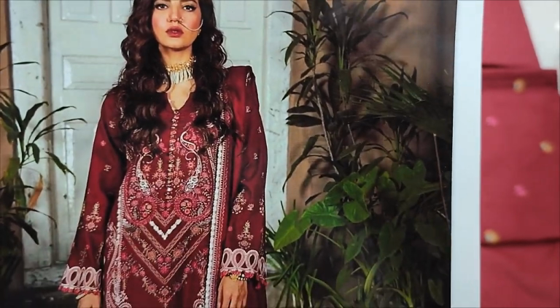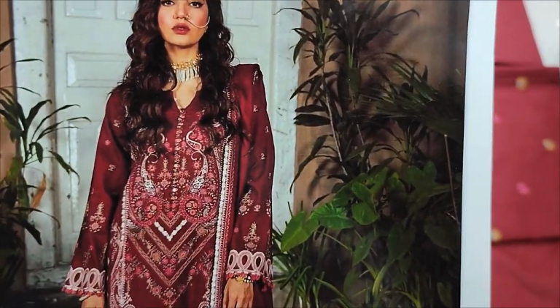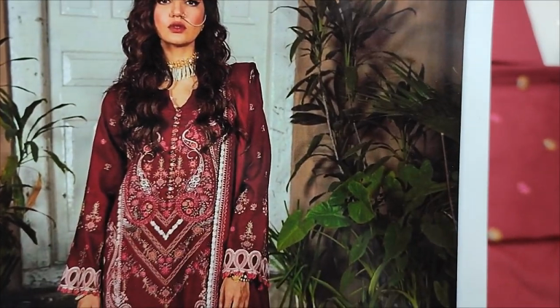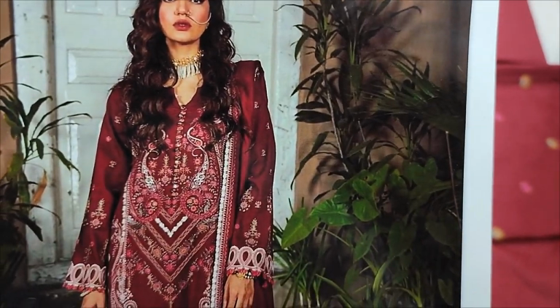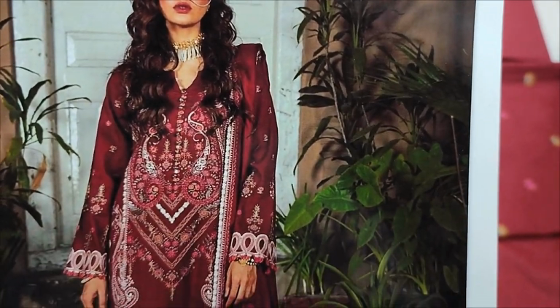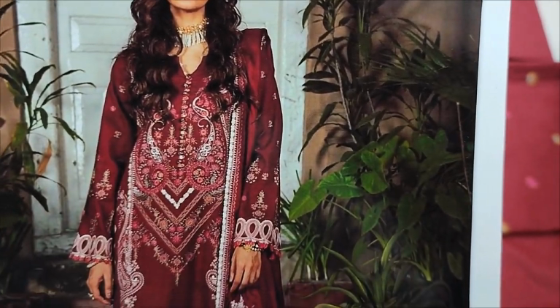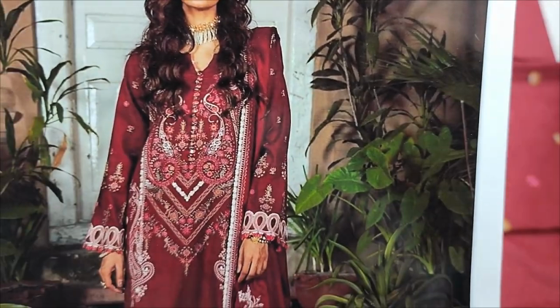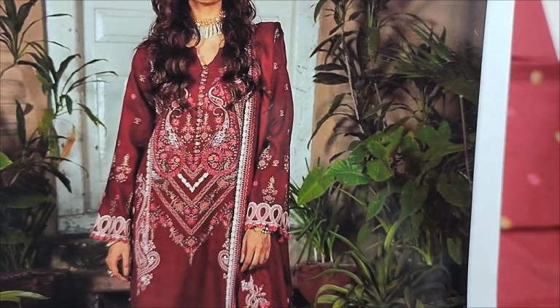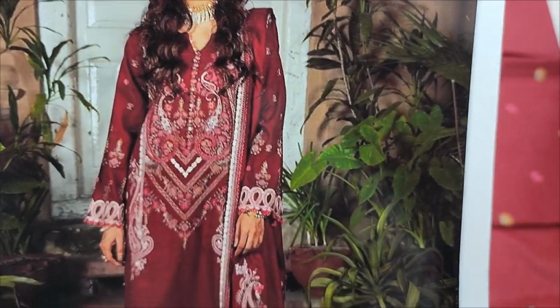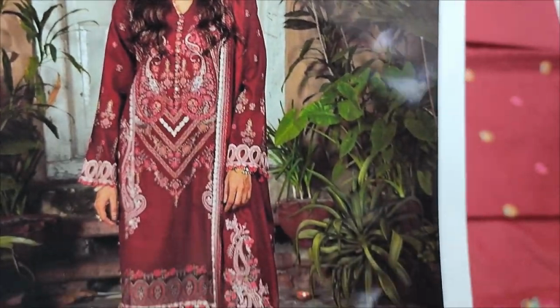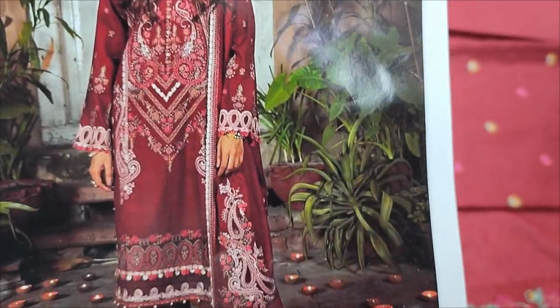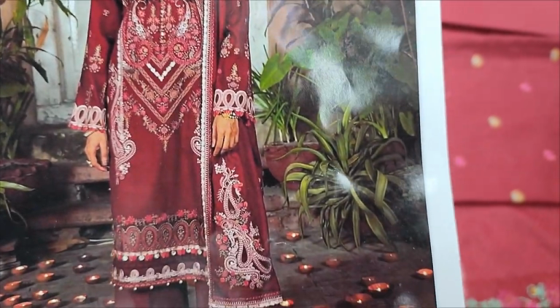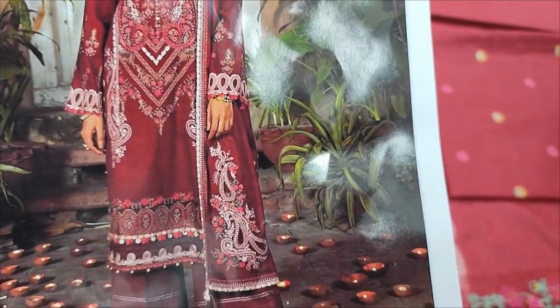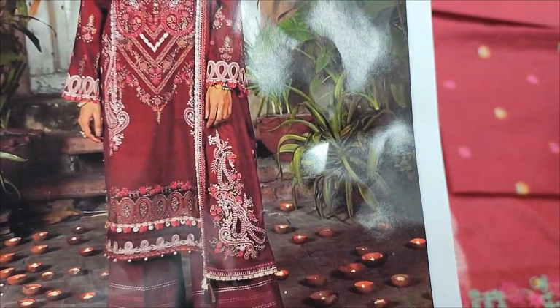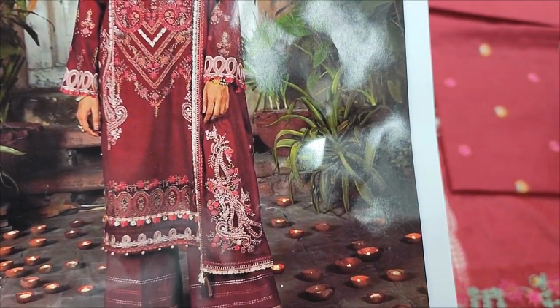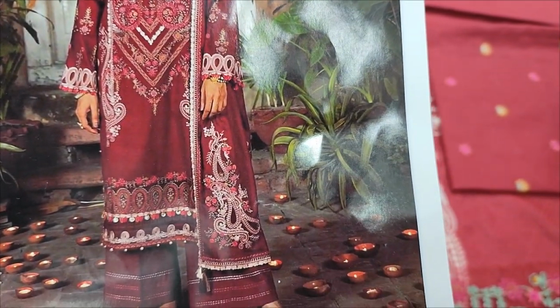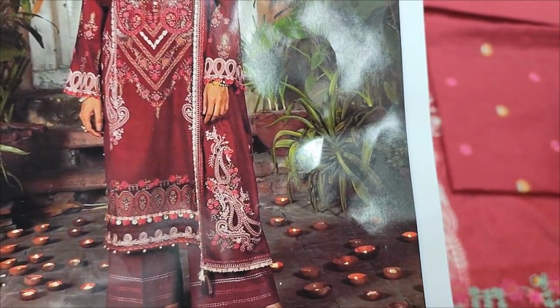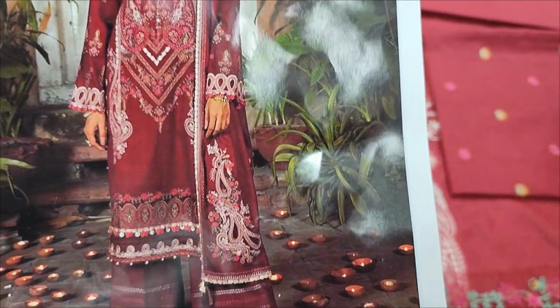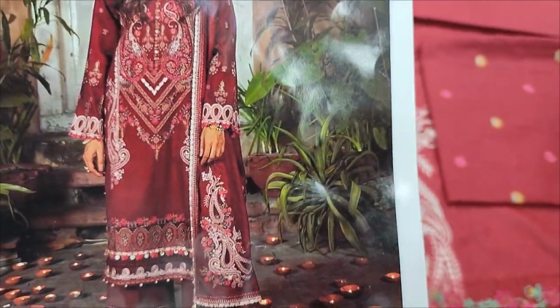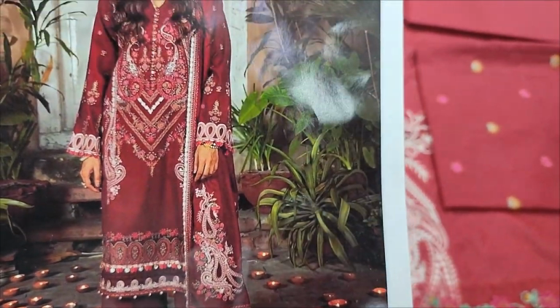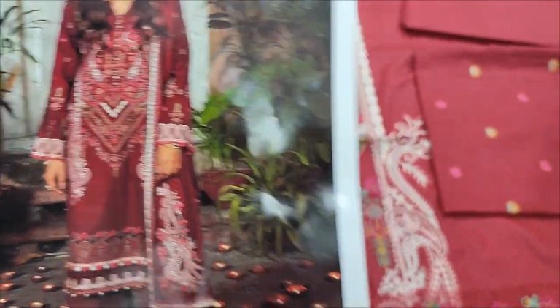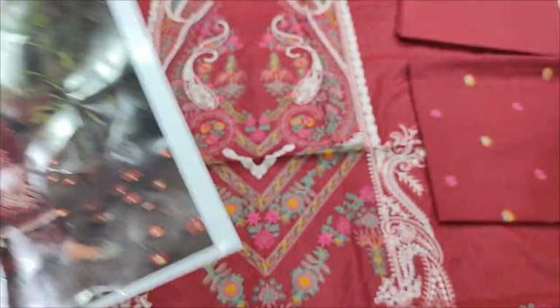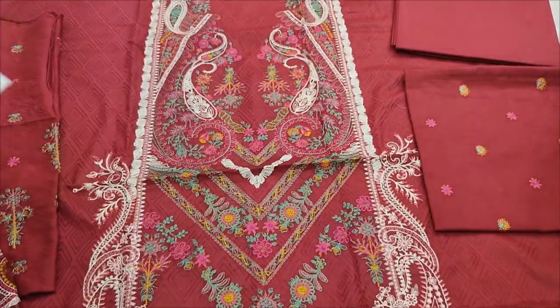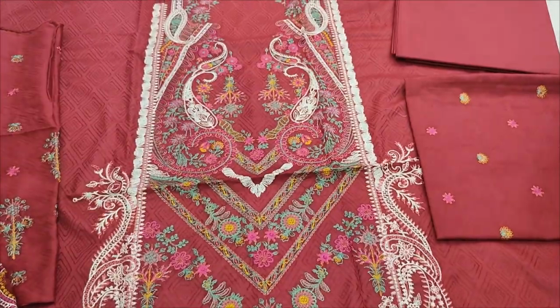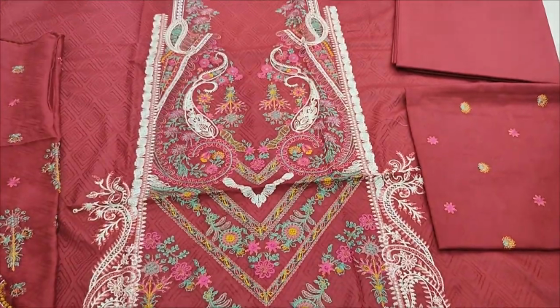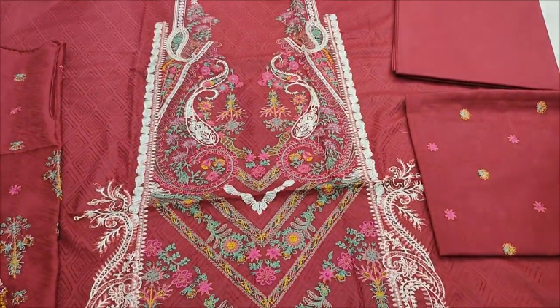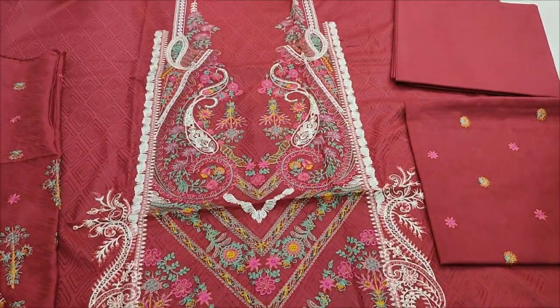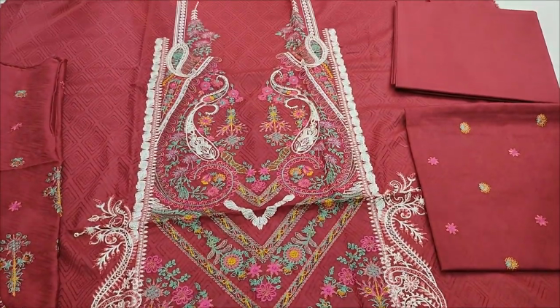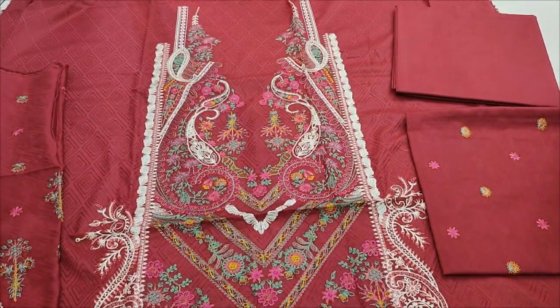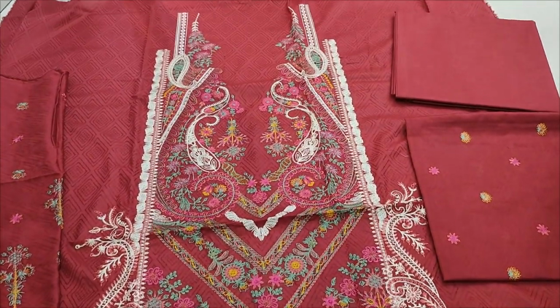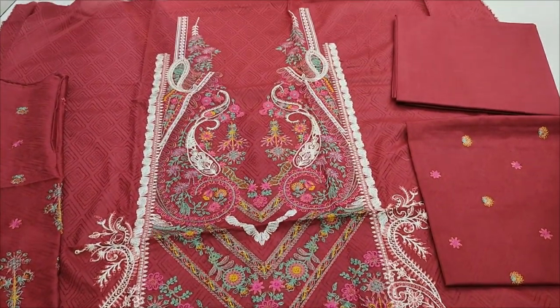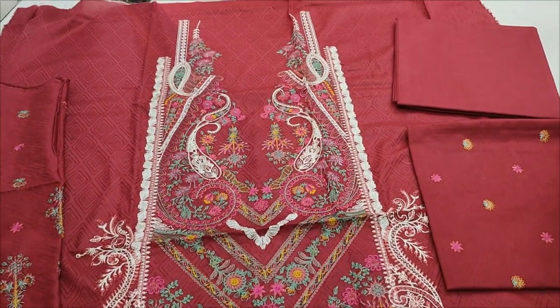ARAF copy design launched here. Summerlon fabric is made and self print fabric.